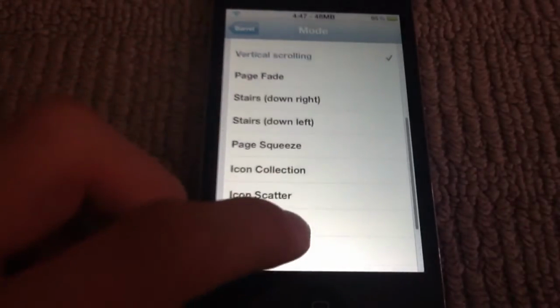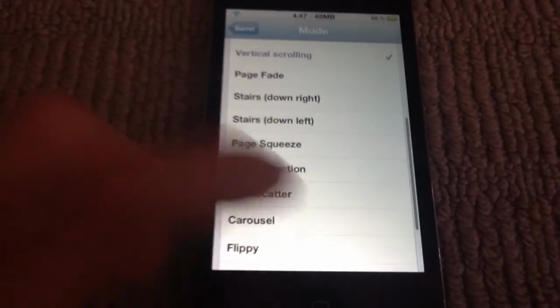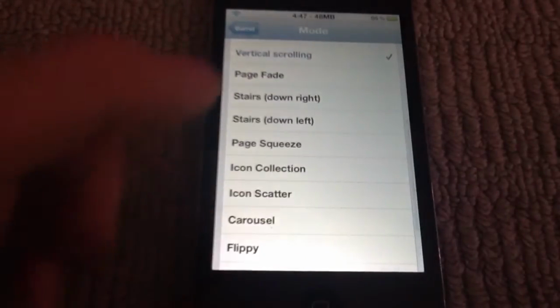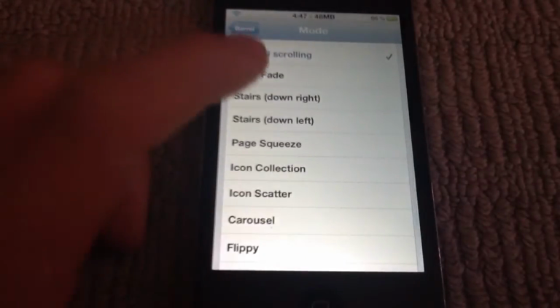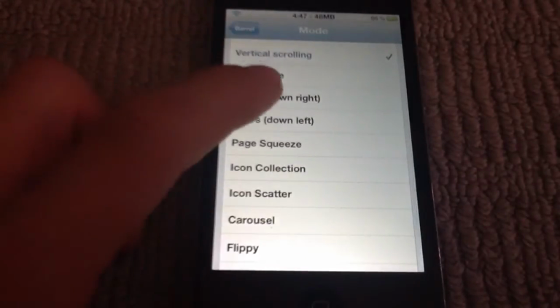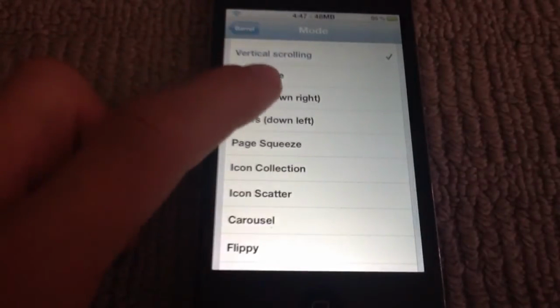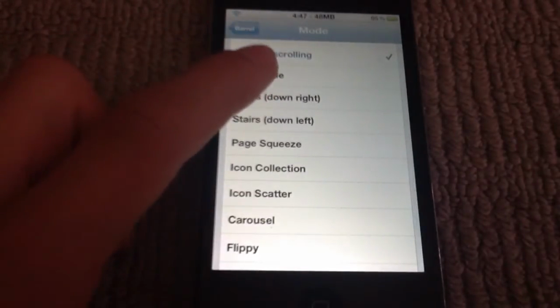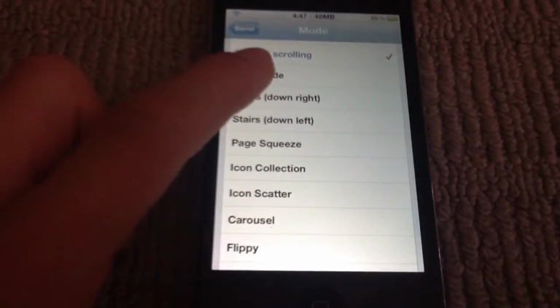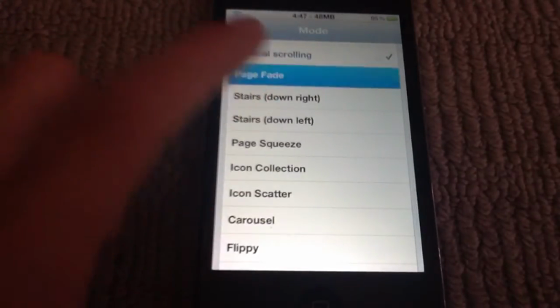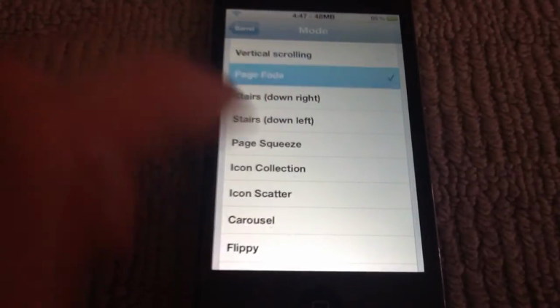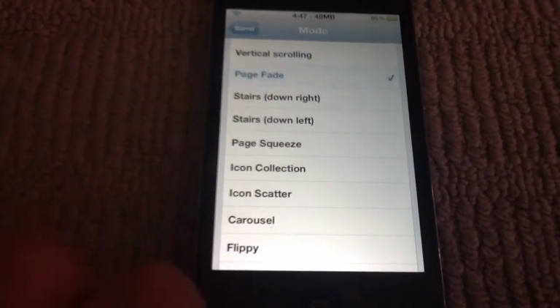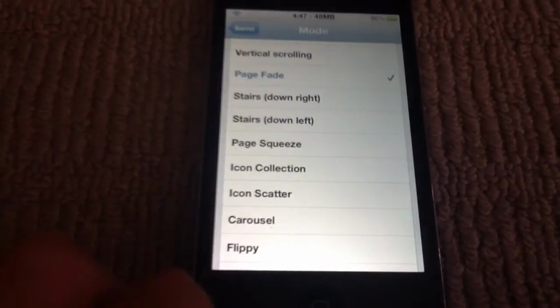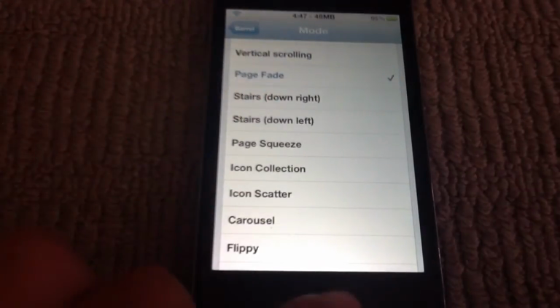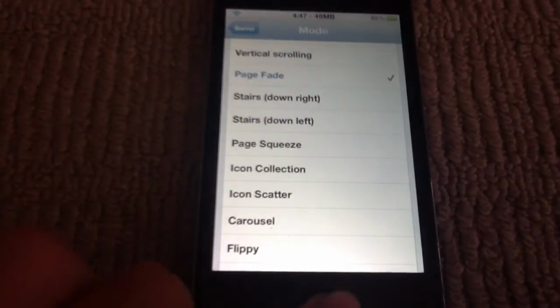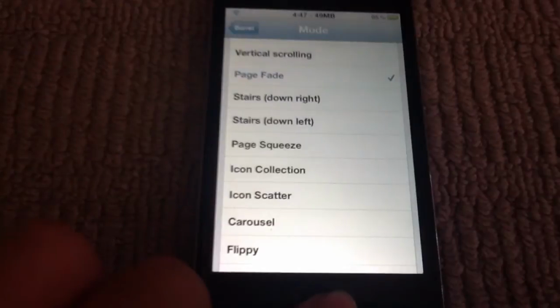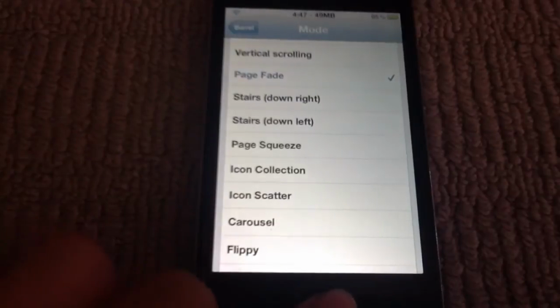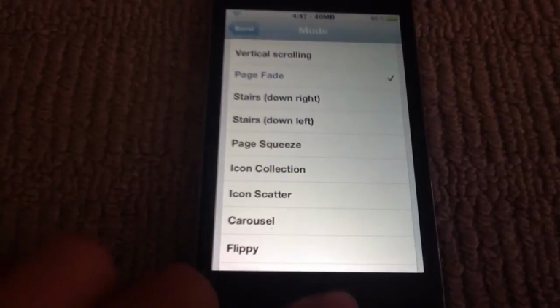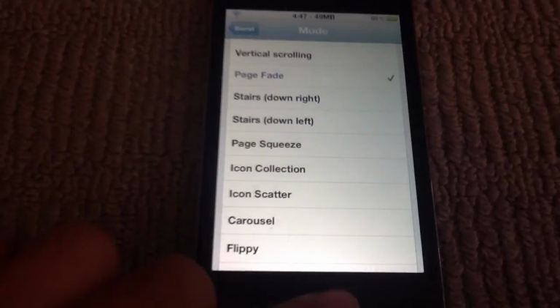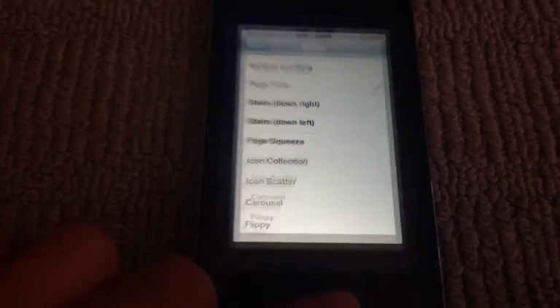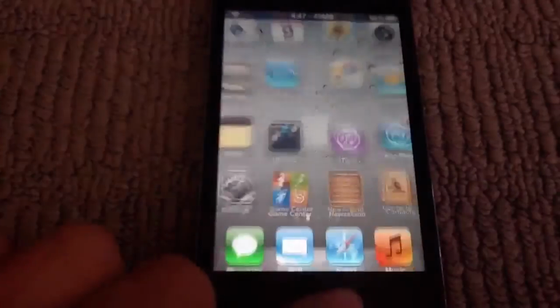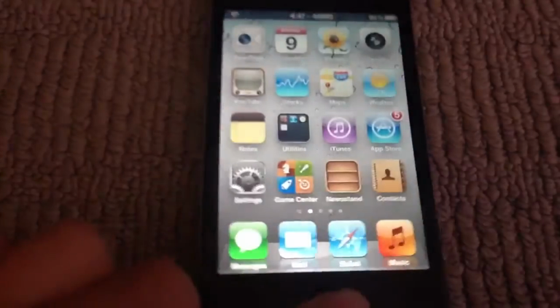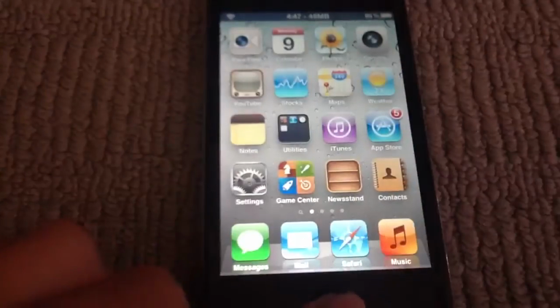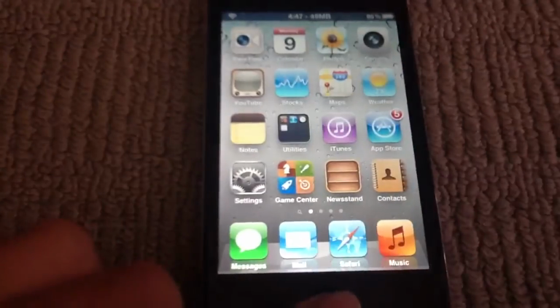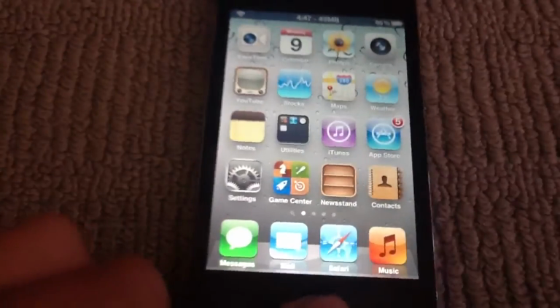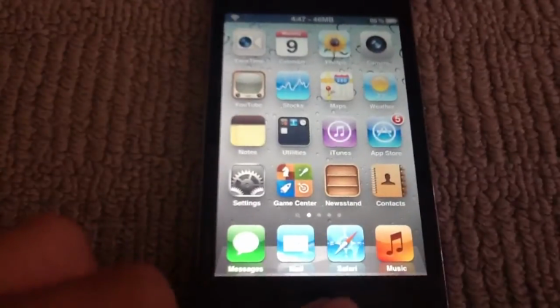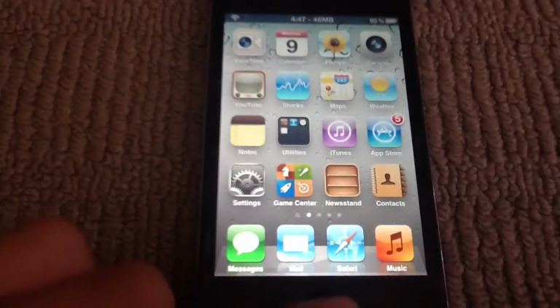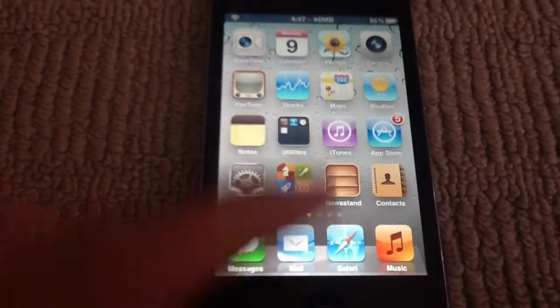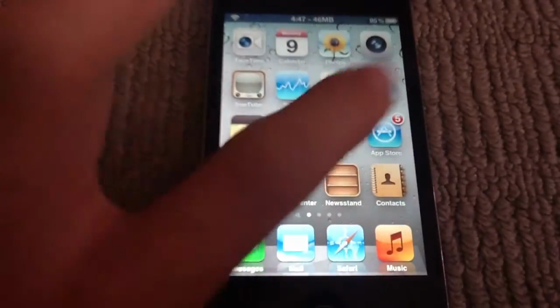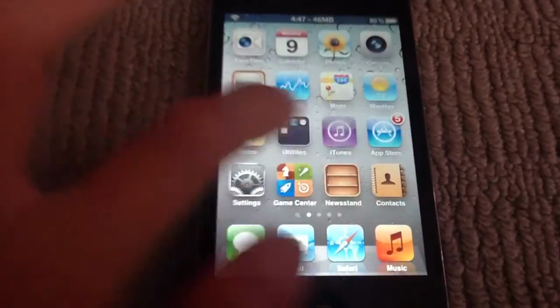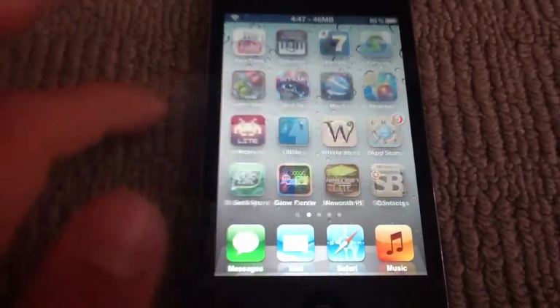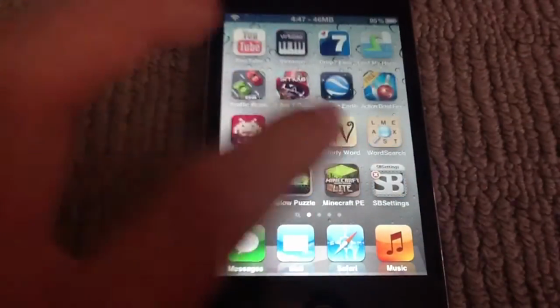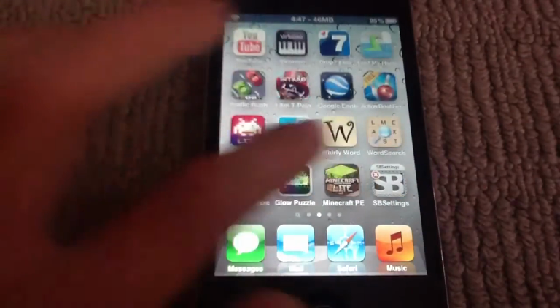There are all sorts of different ones, like Page Fade — I'll show you this one. Same thing, you have to swipe normally.